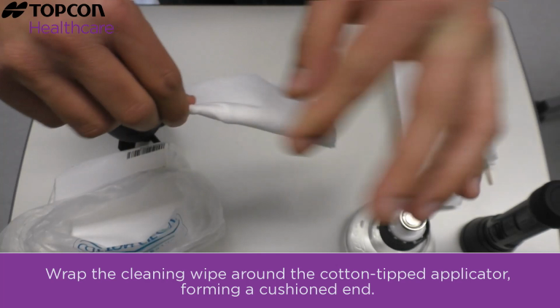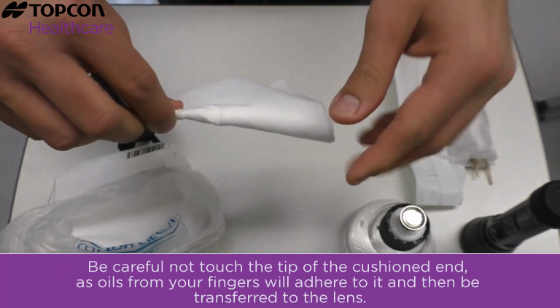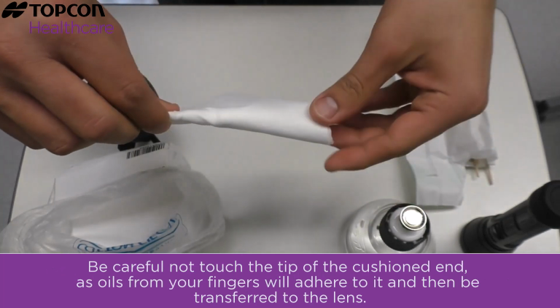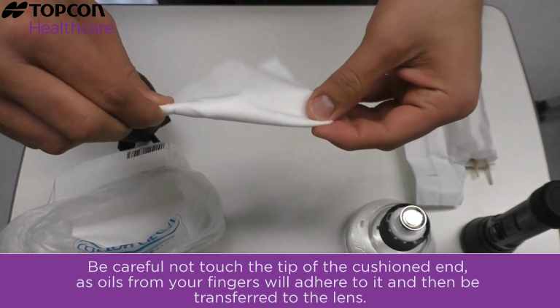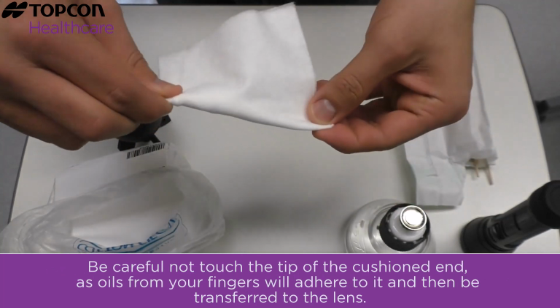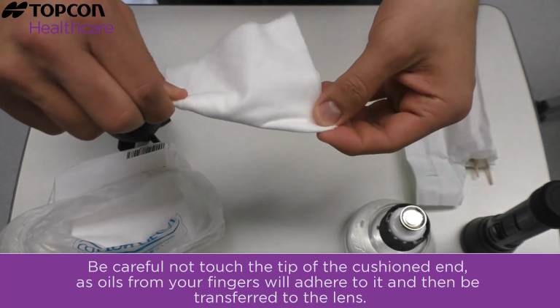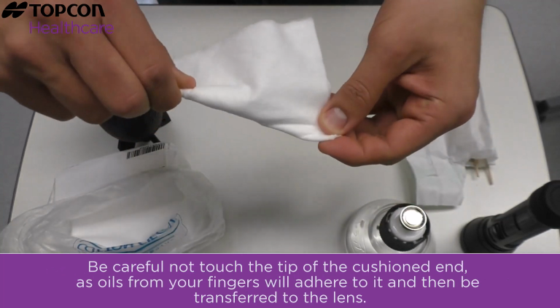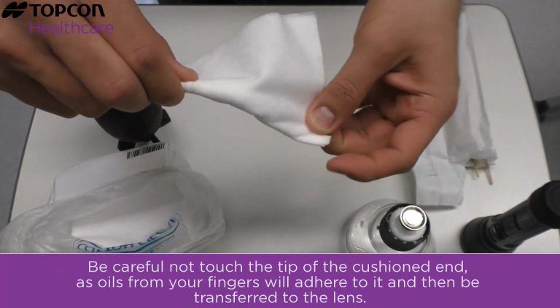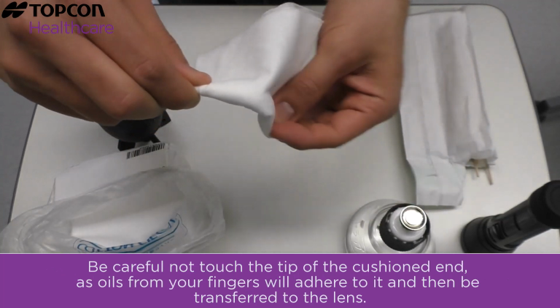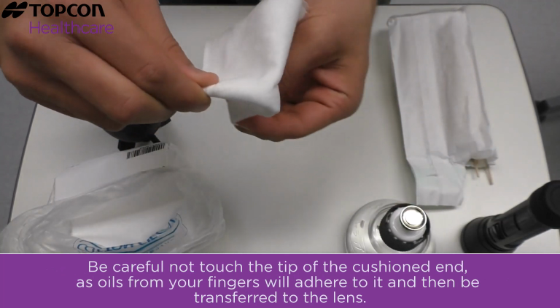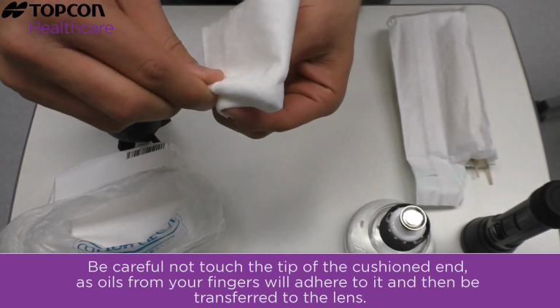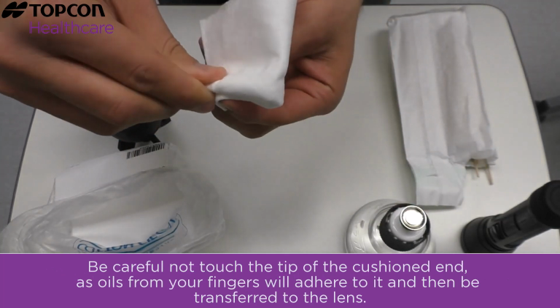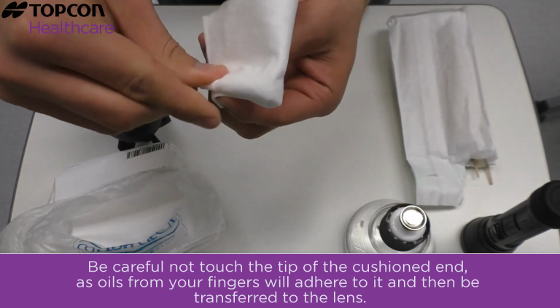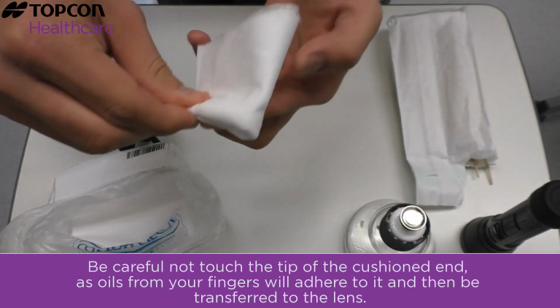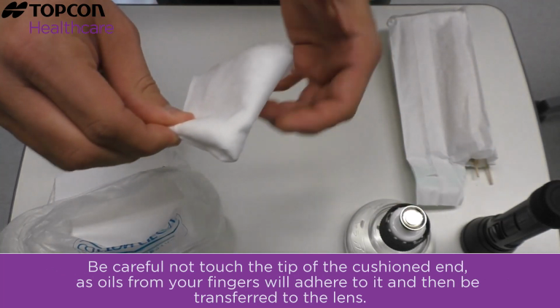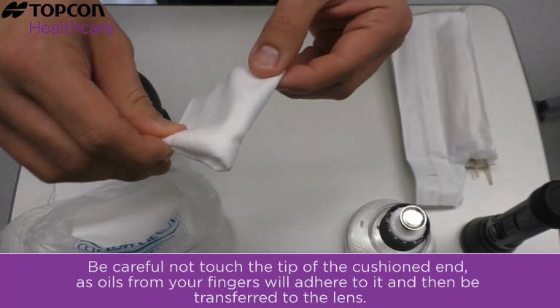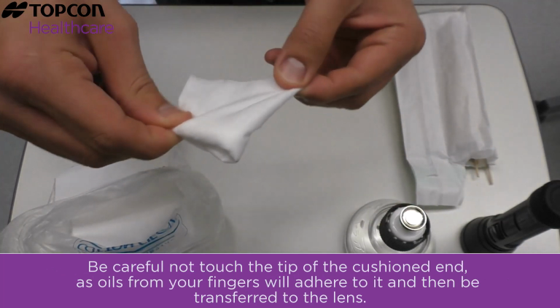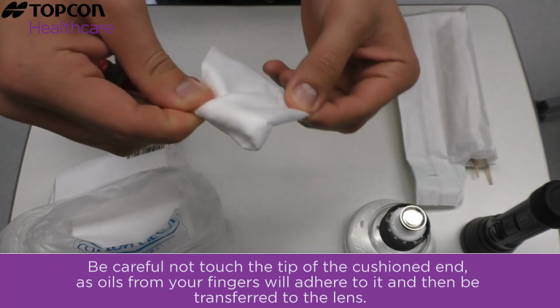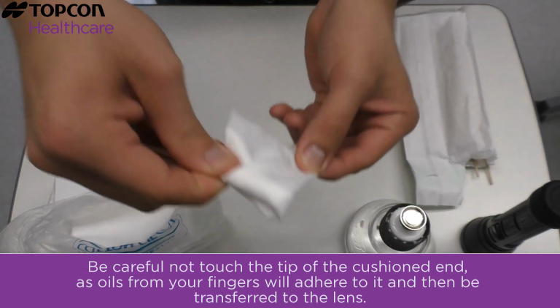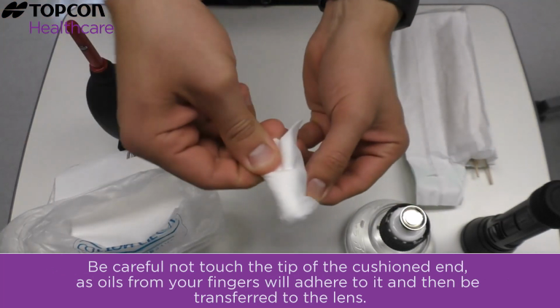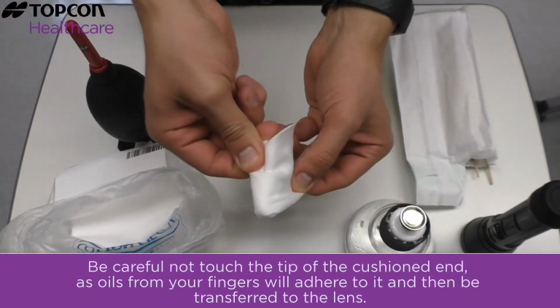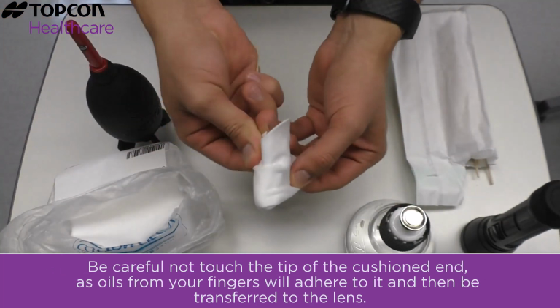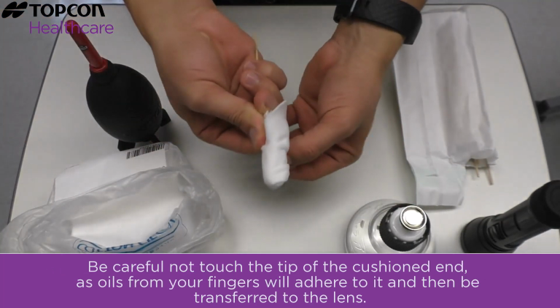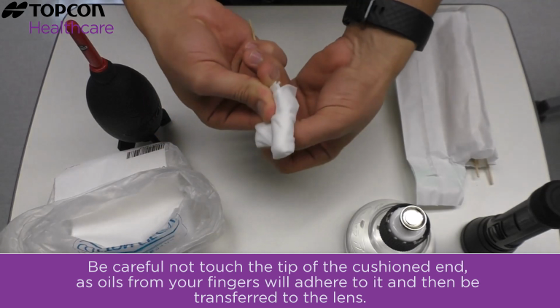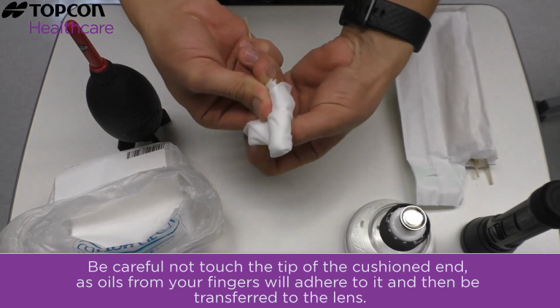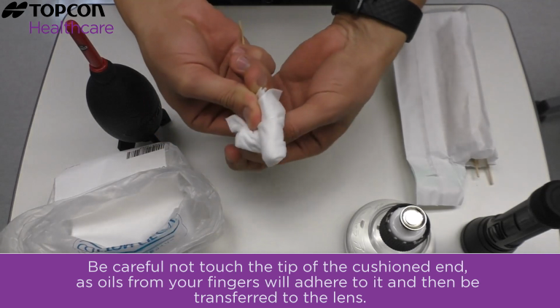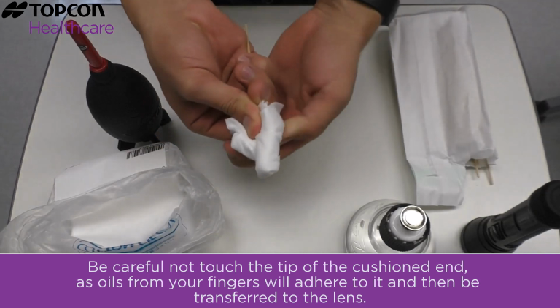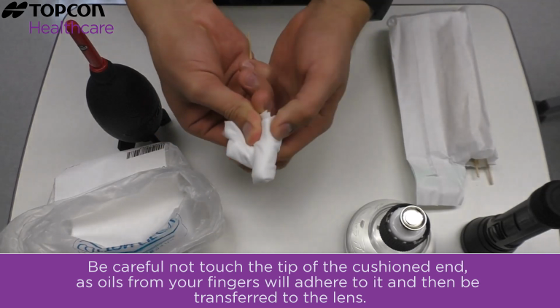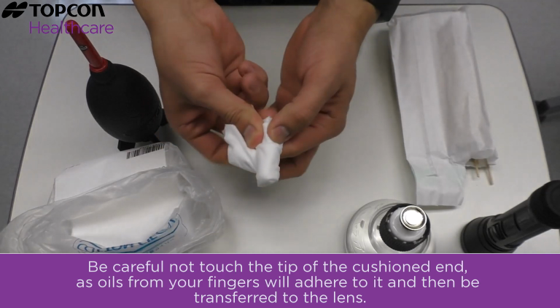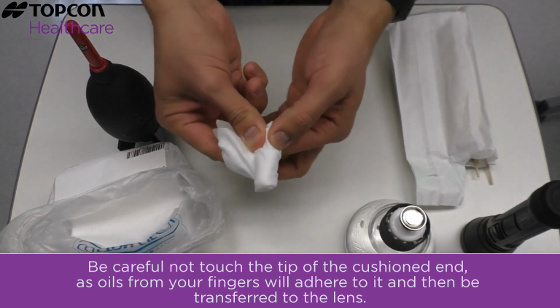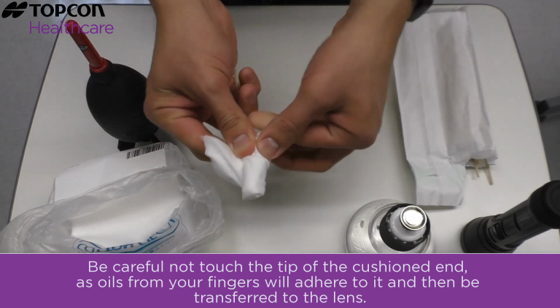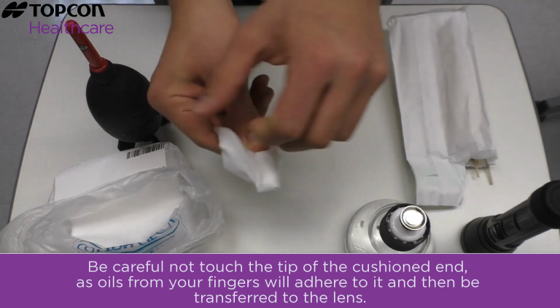Be careful not to touch the tip of the cushioned end, as oil from your fingers will adhere to it and then be transferred to the lens.